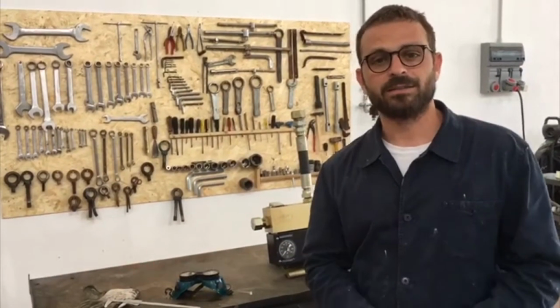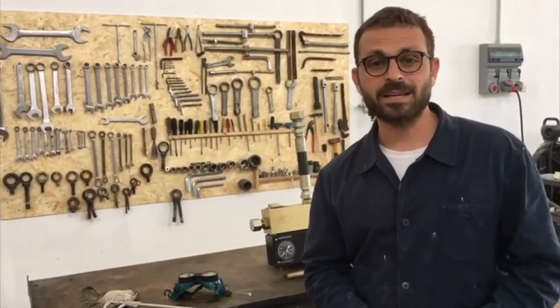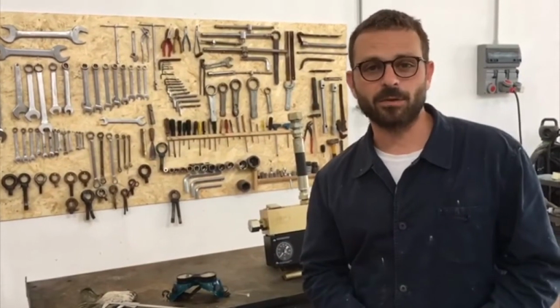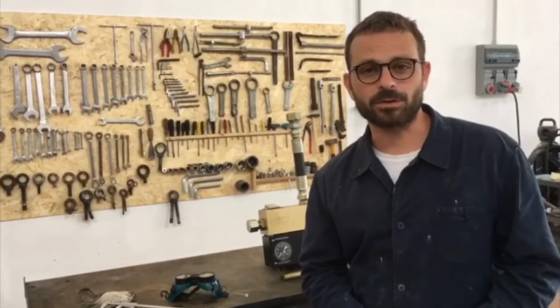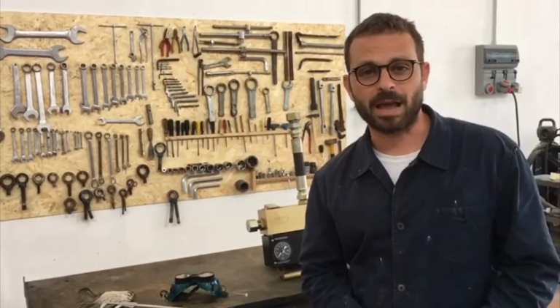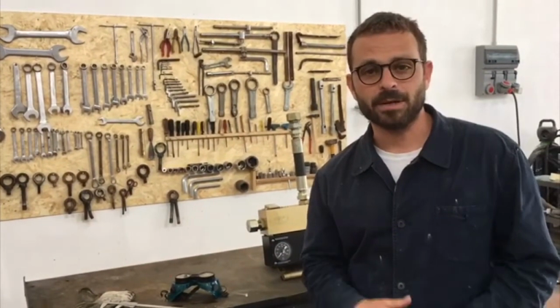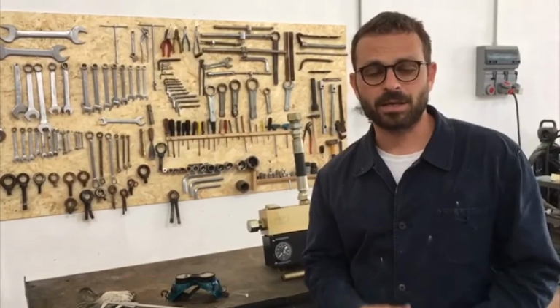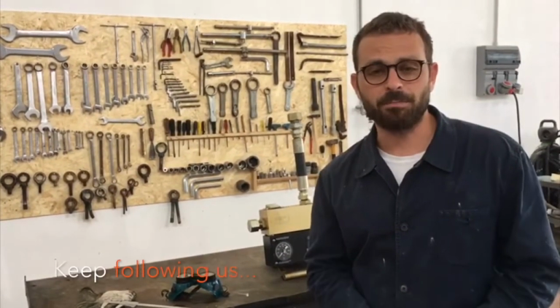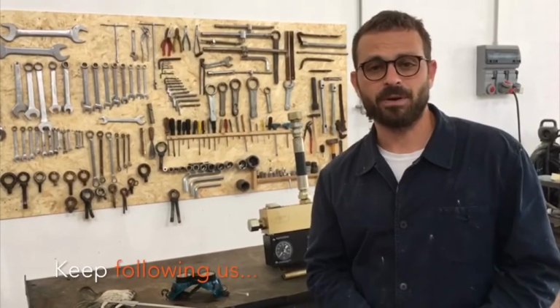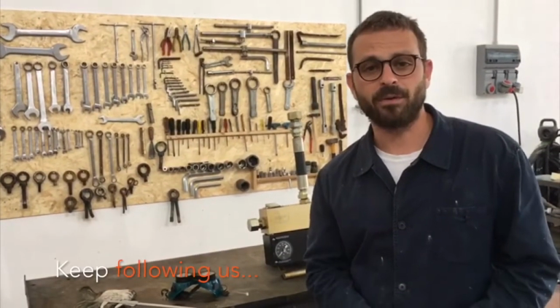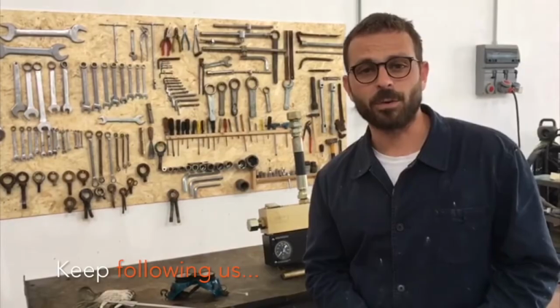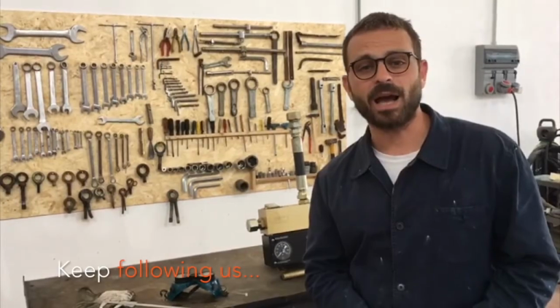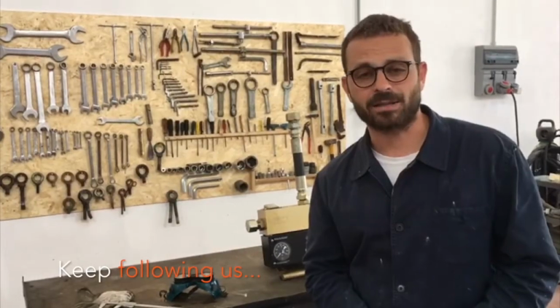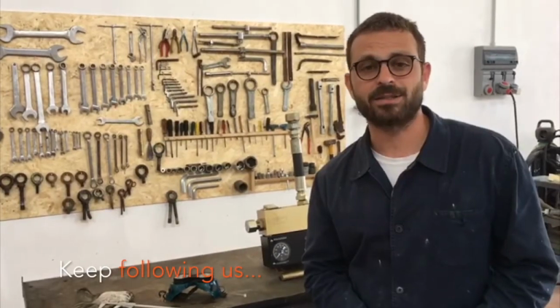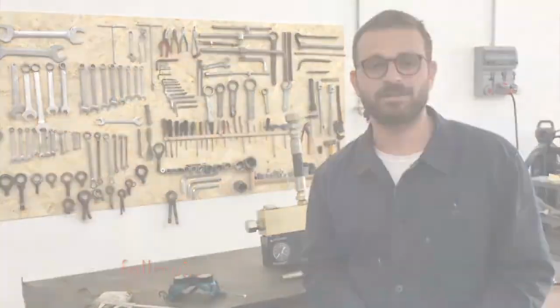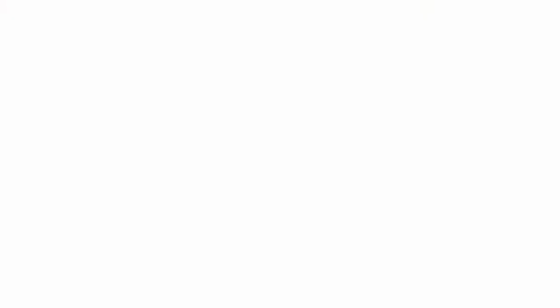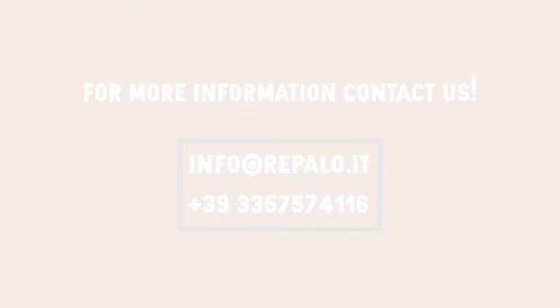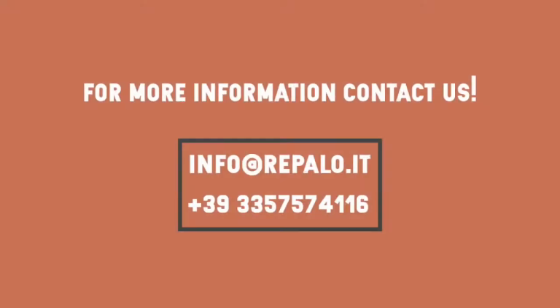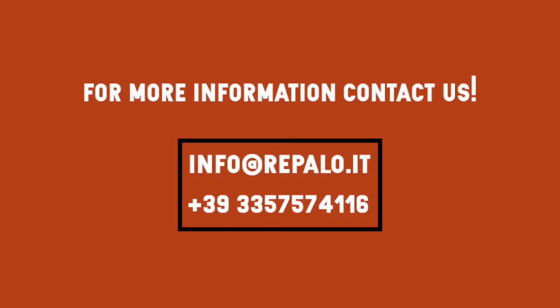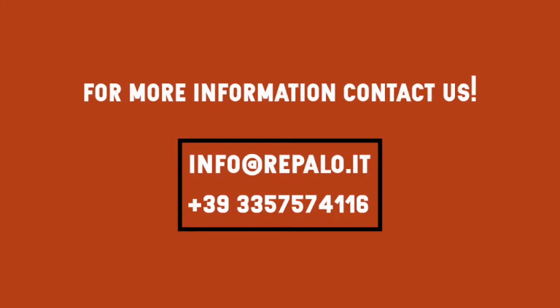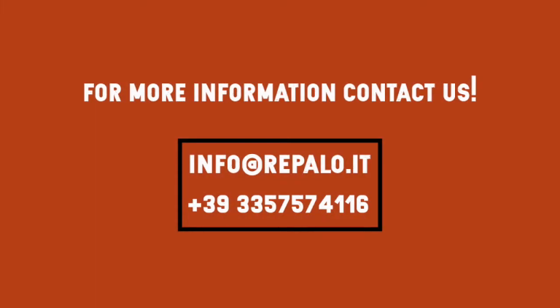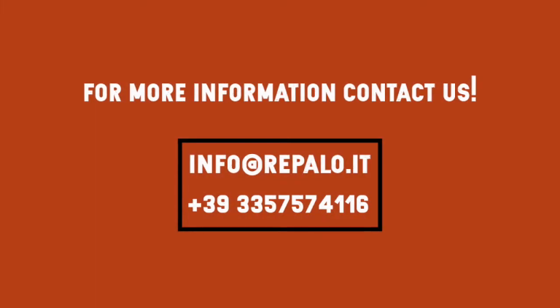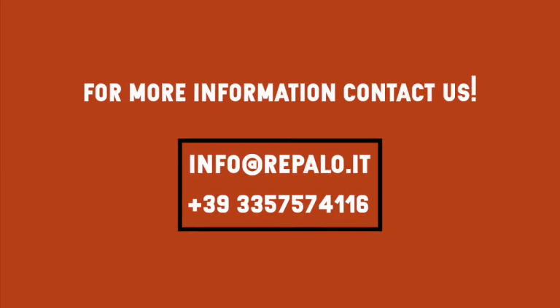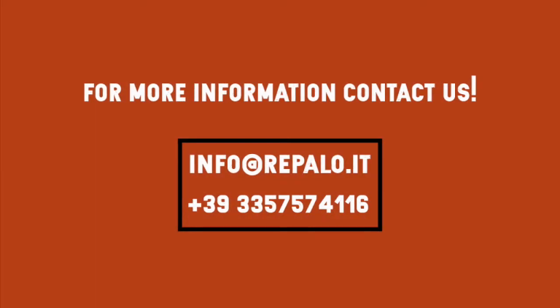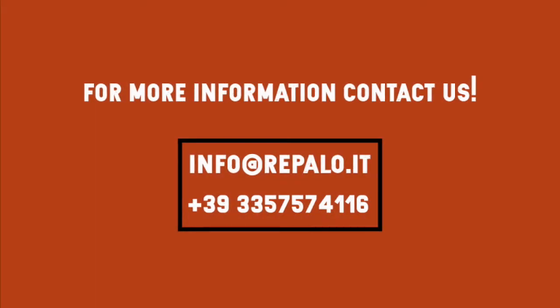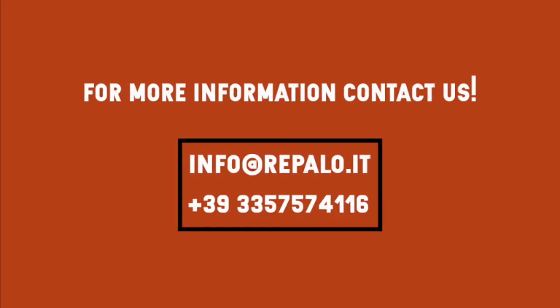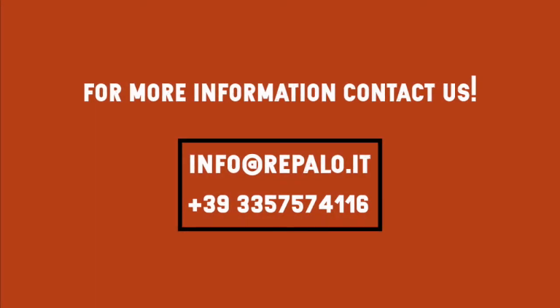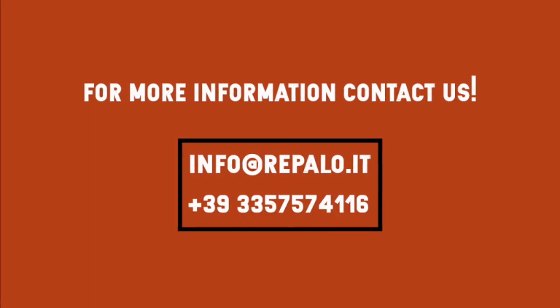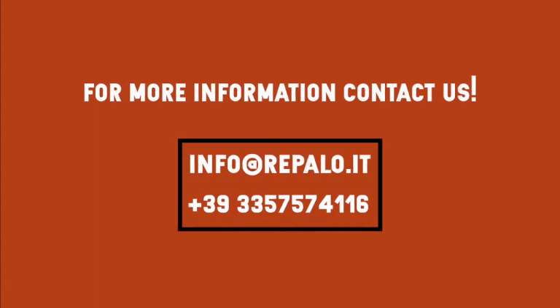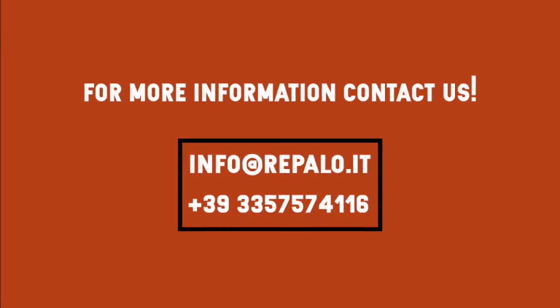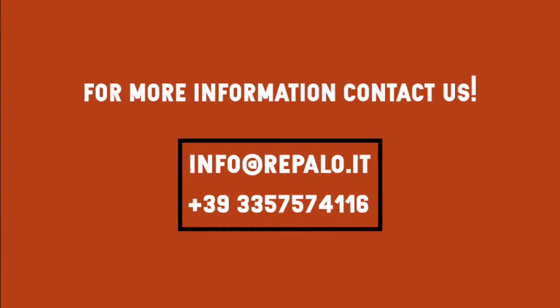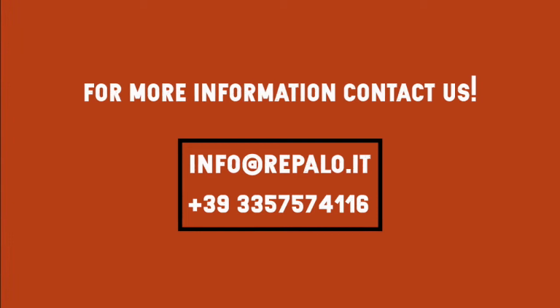Thanks for your time, keep following us. Thank you, we'll see you next time.